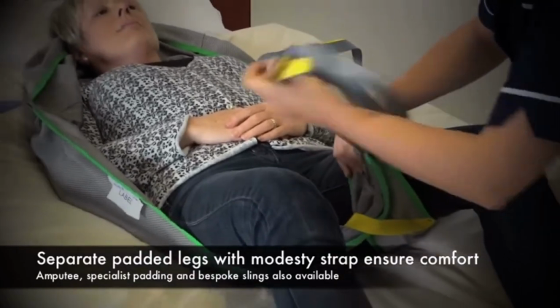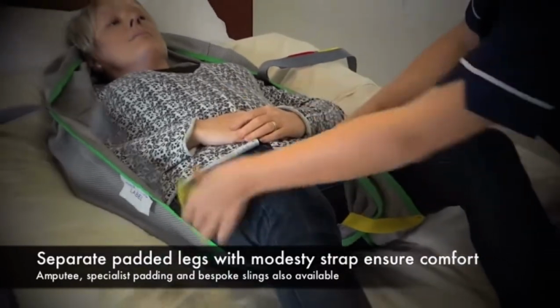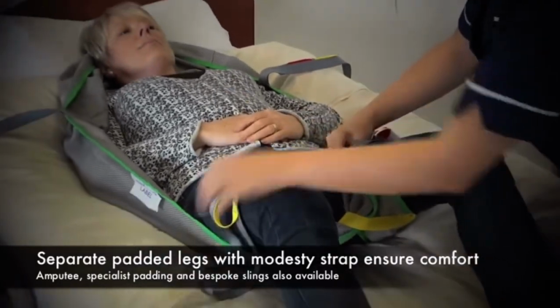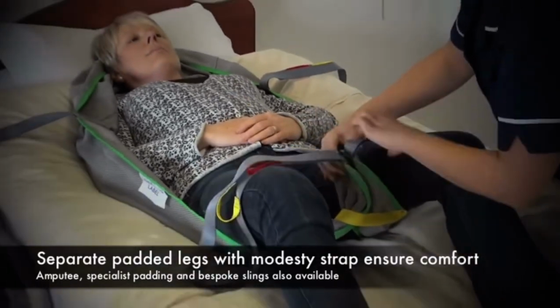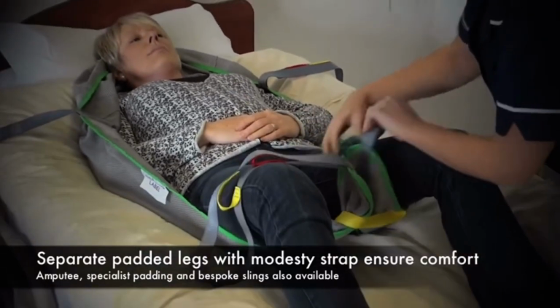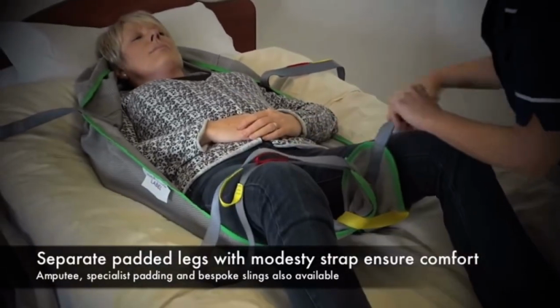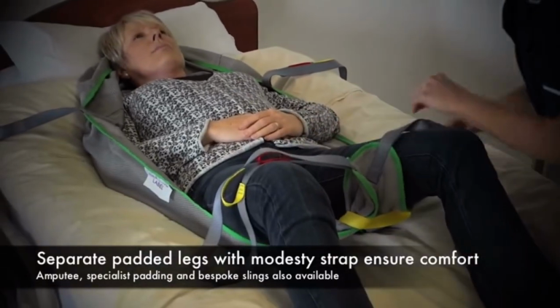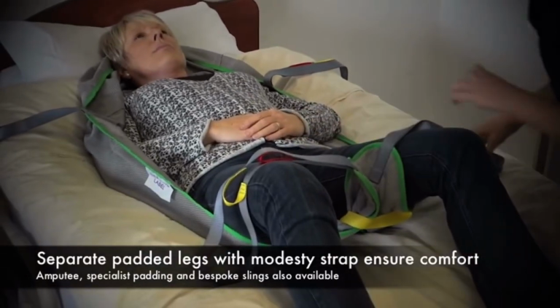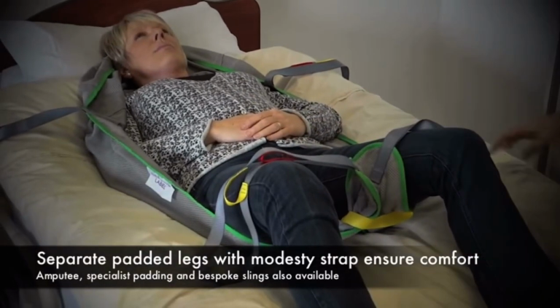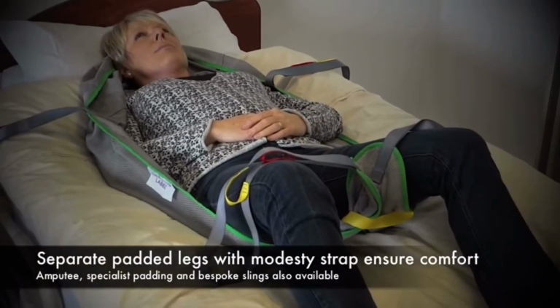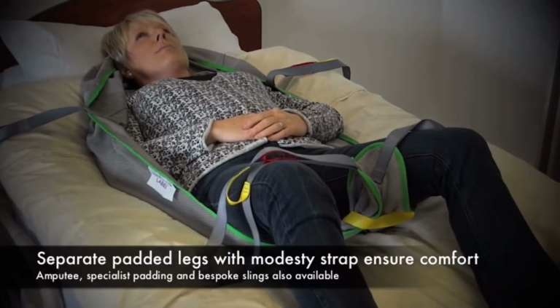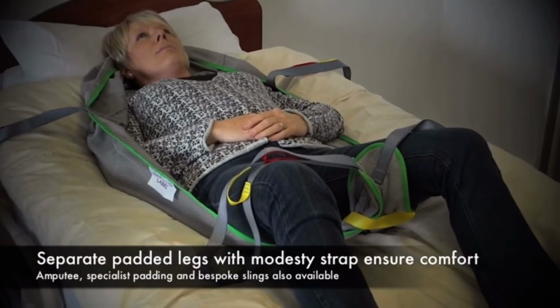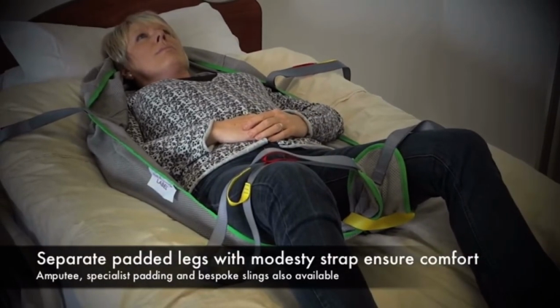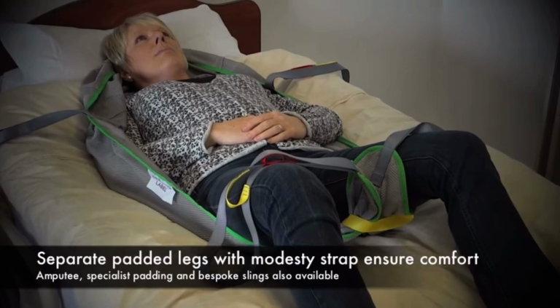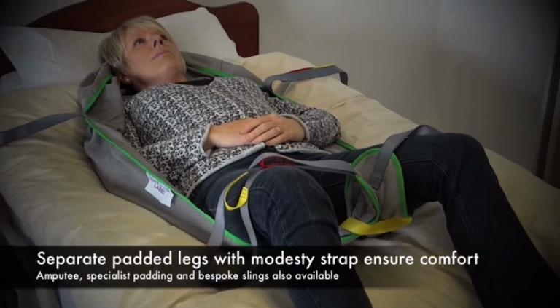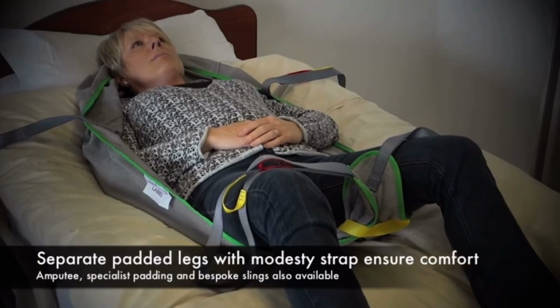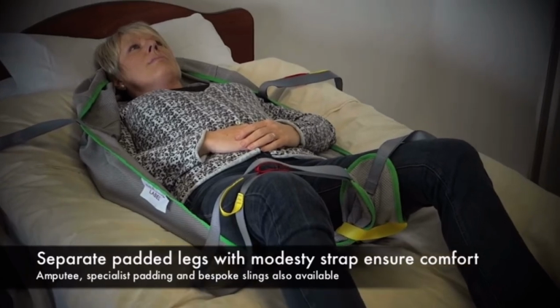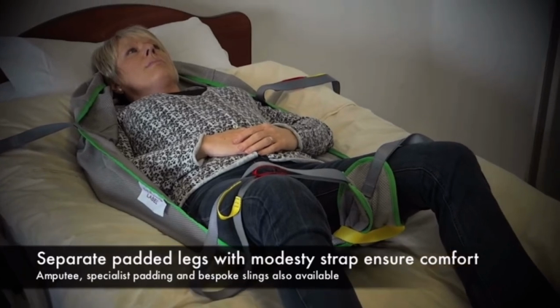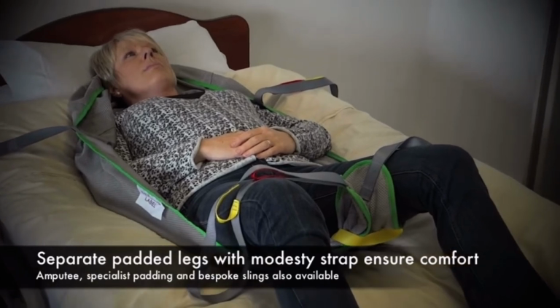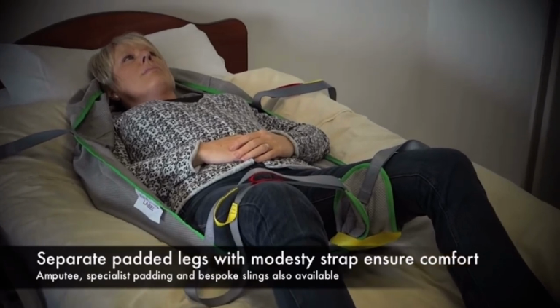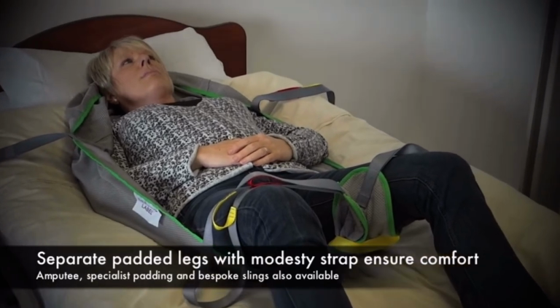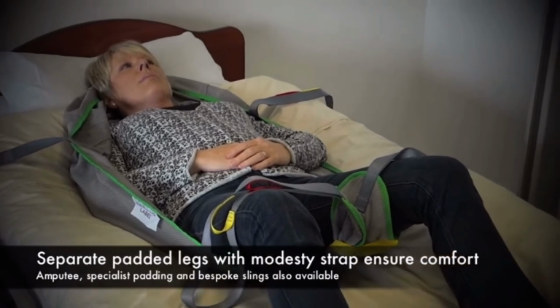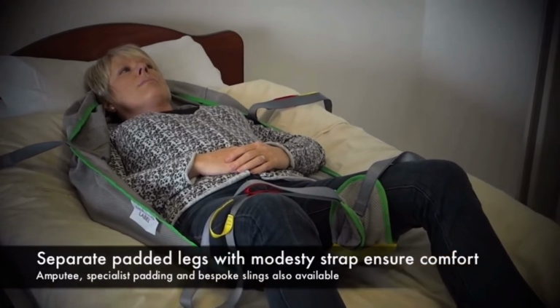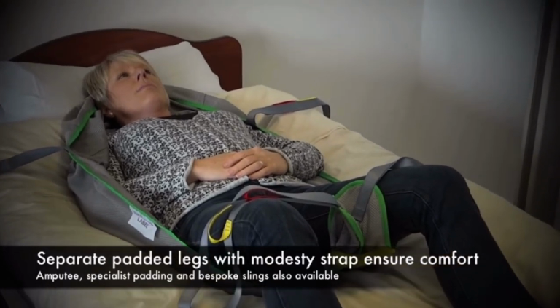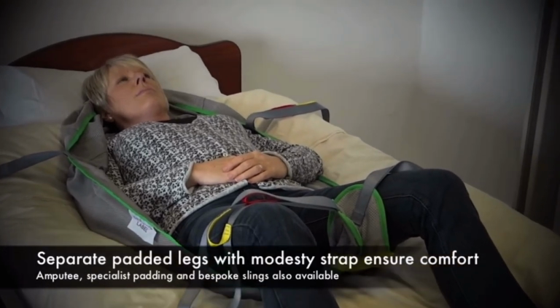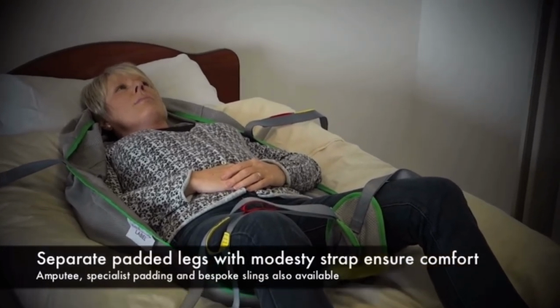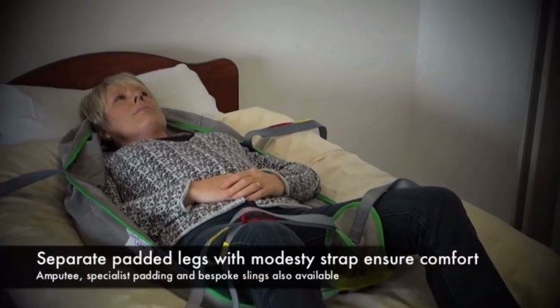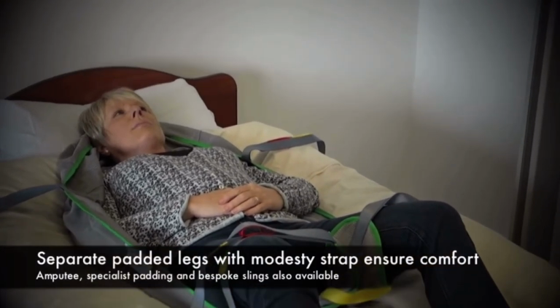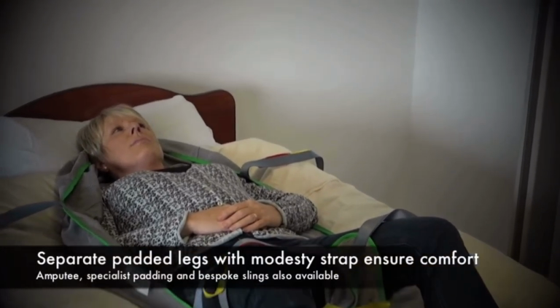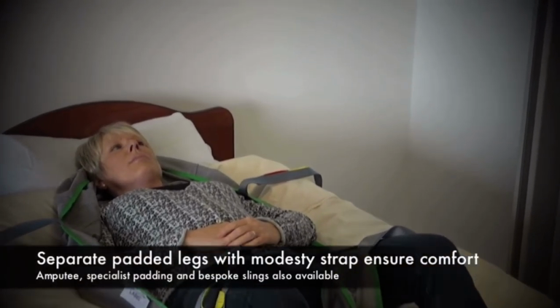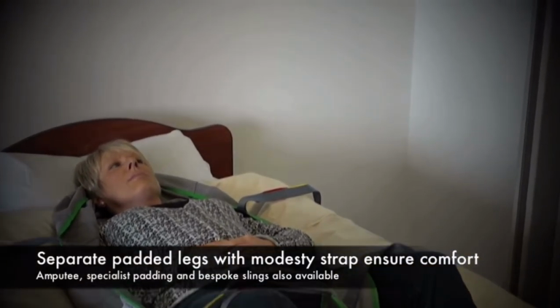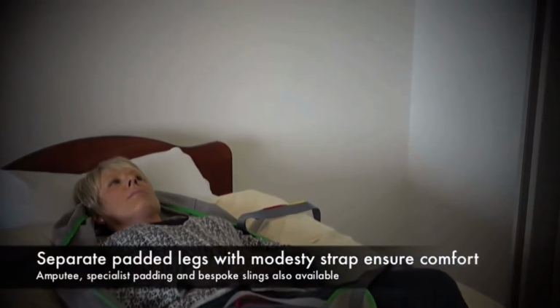This is then ready for the sling to be attached to the spreader bar, and the client can then be hoisted up.